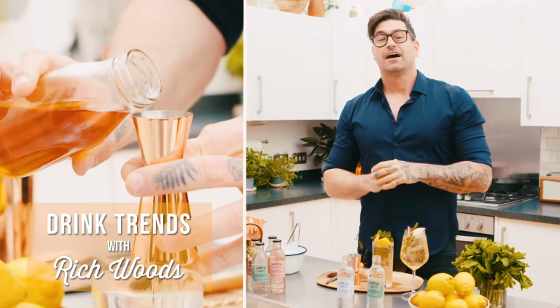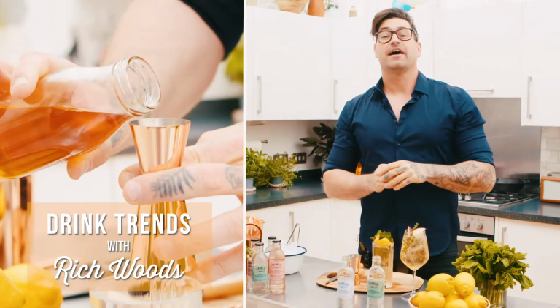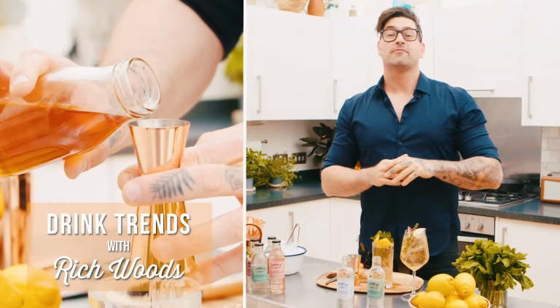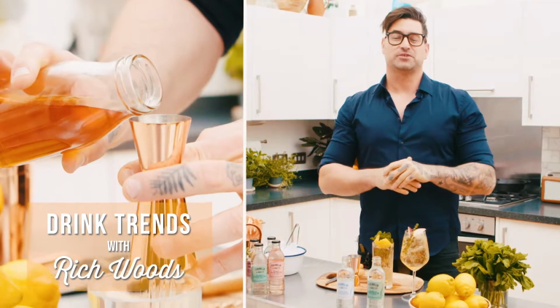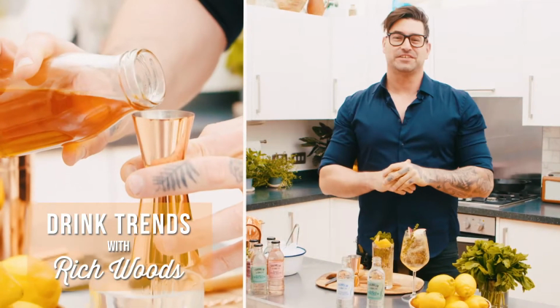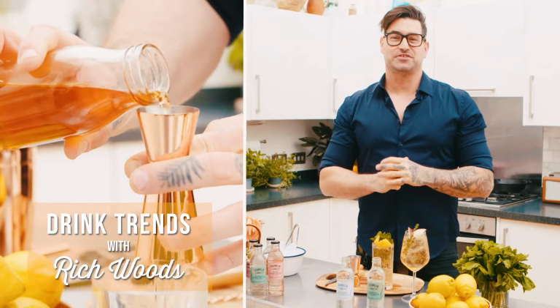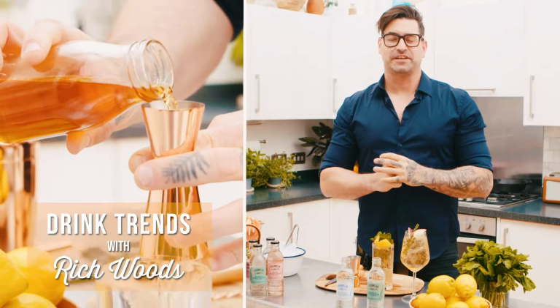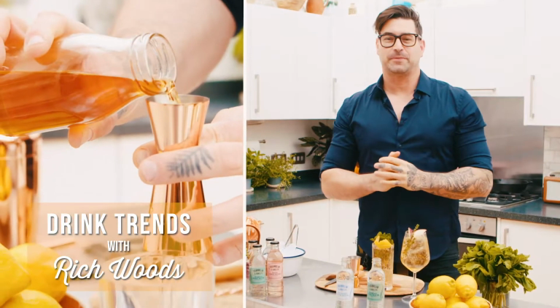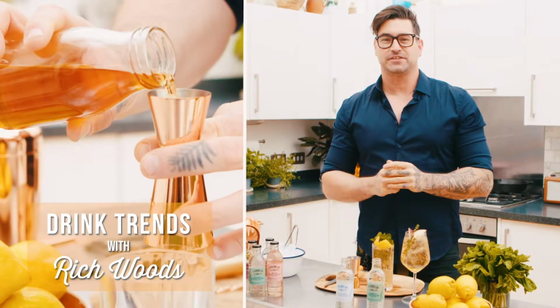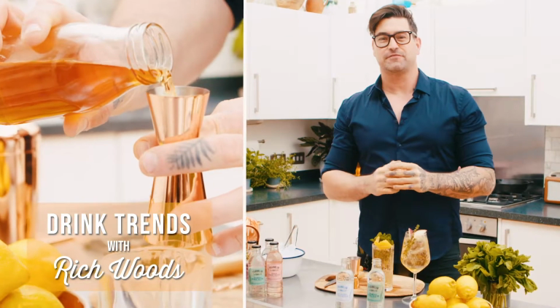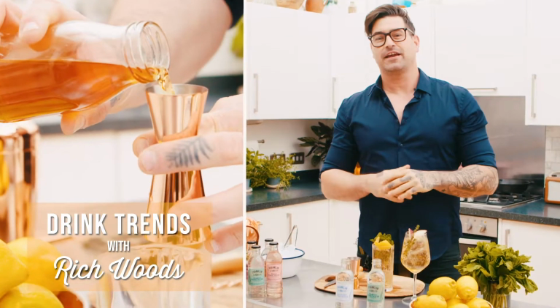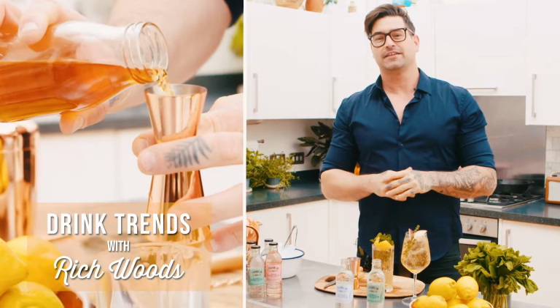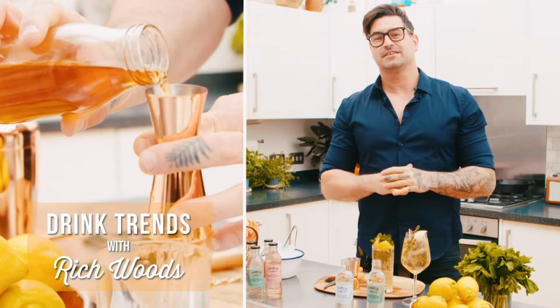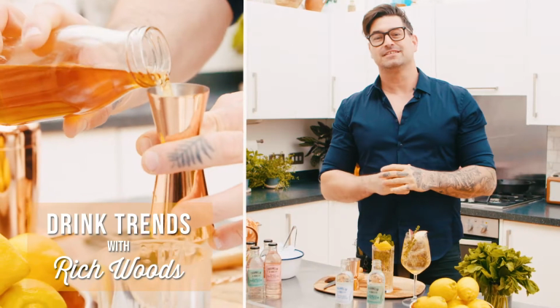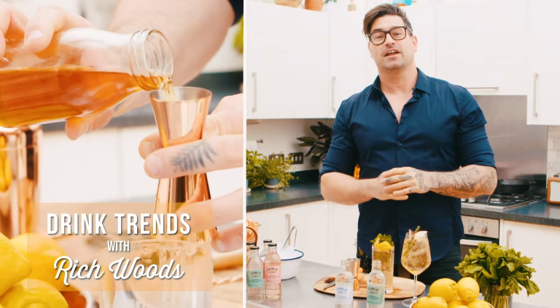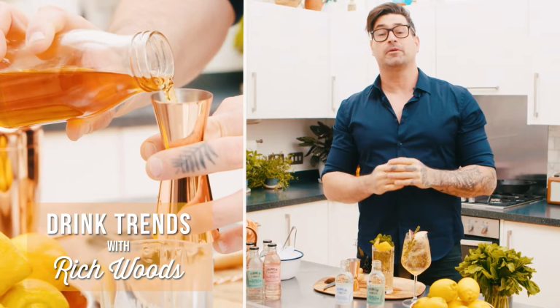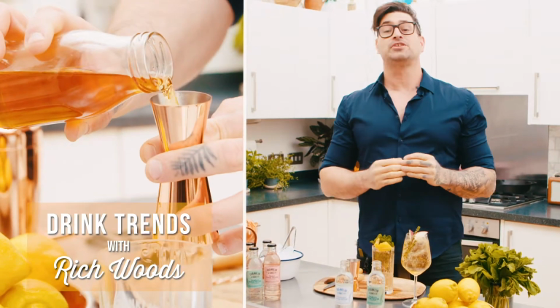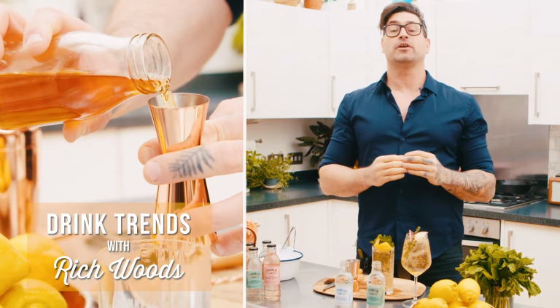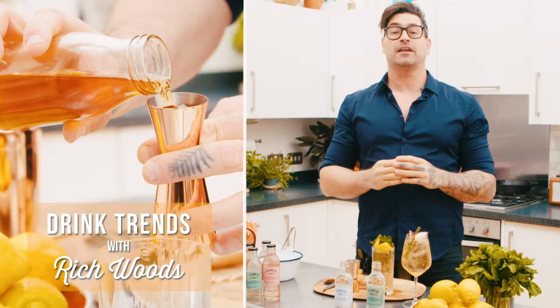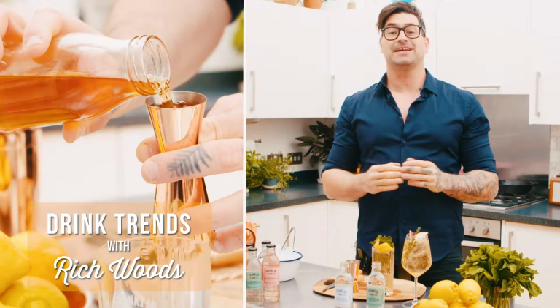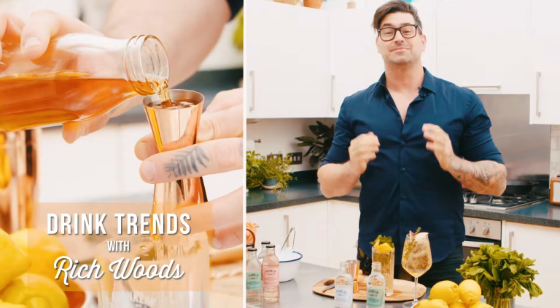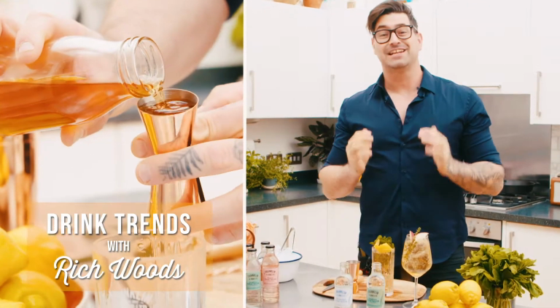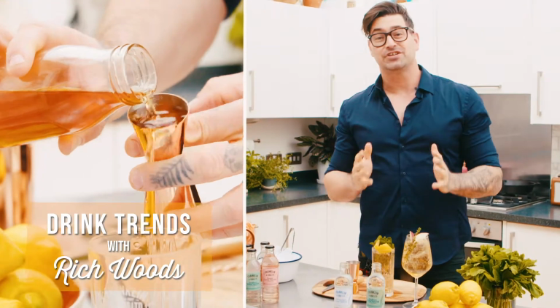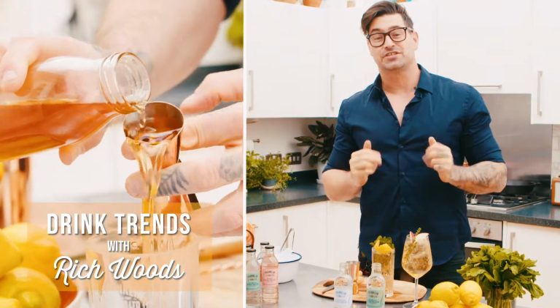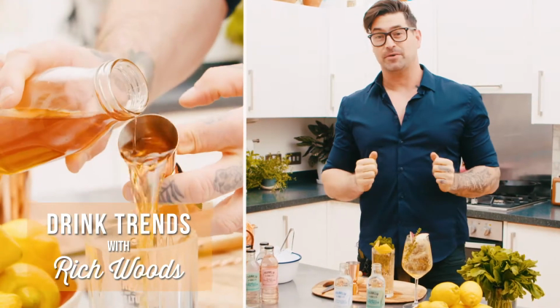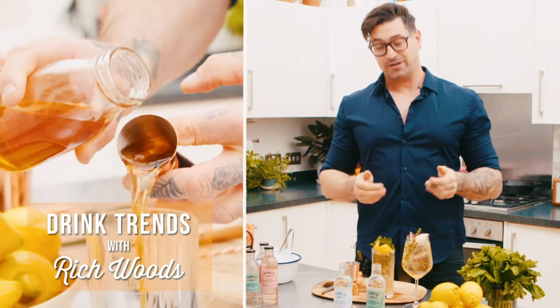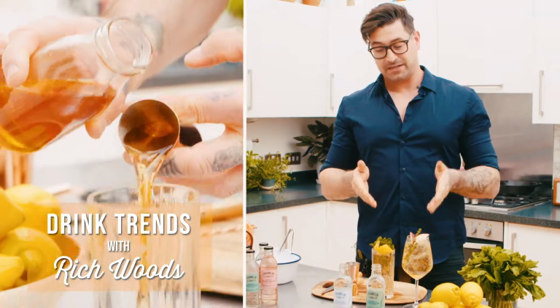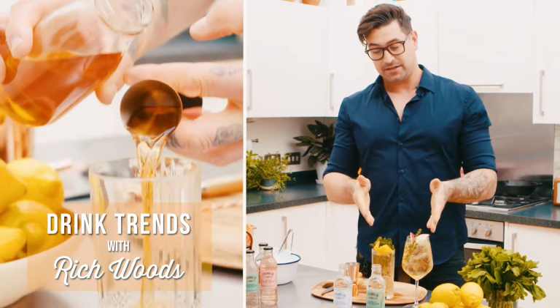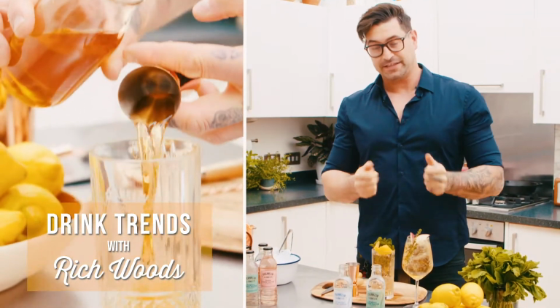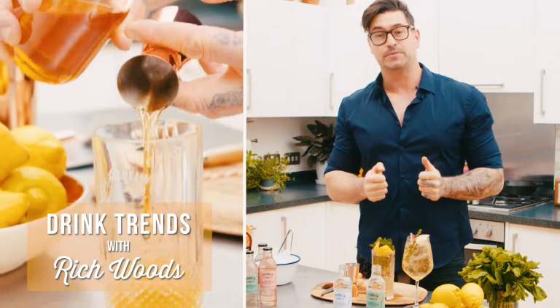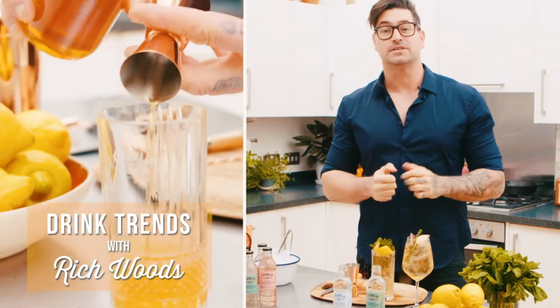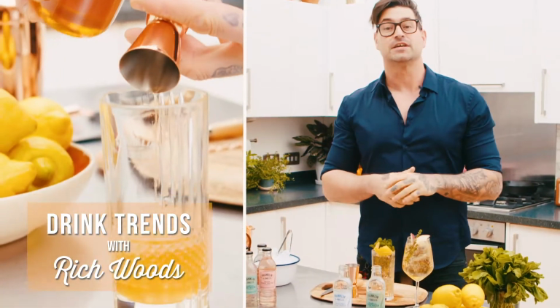Hi, I'm Rich Woods, drink specialist at Franklin and Sons, and I'm going to be showing you how to make some delicious summer cocktails like these beauties.